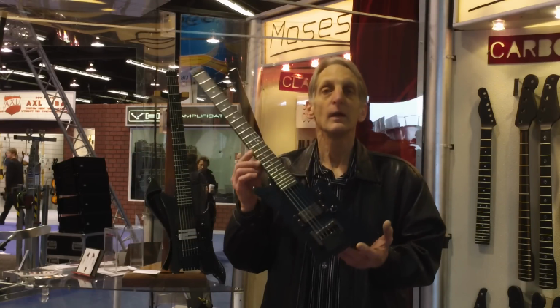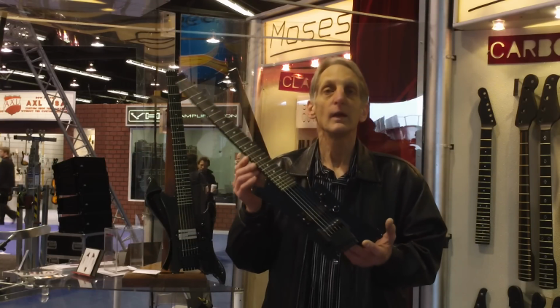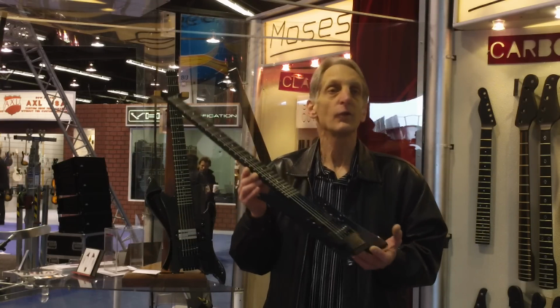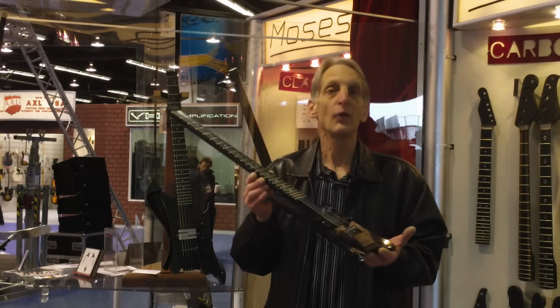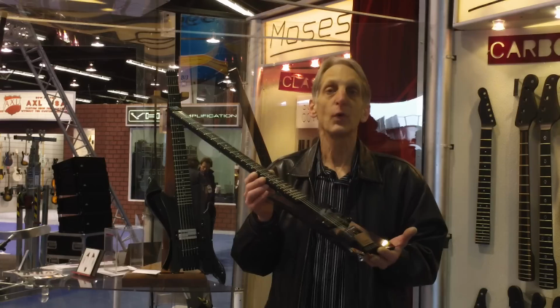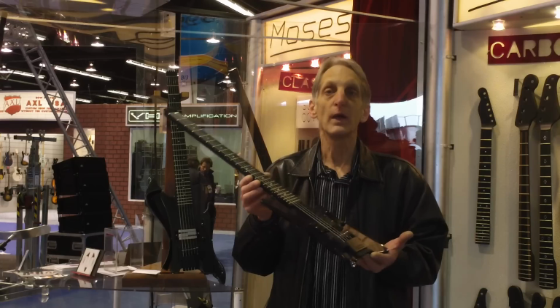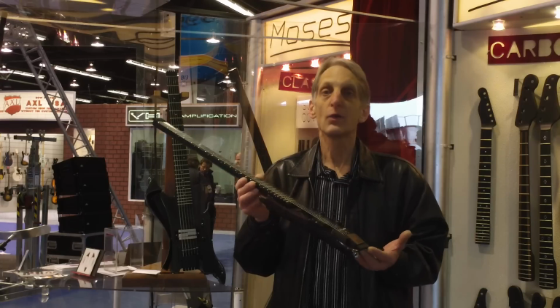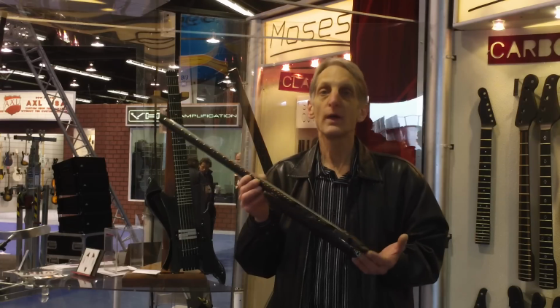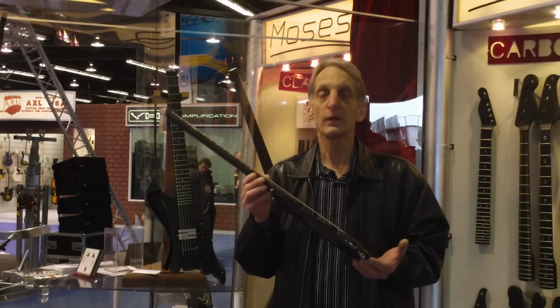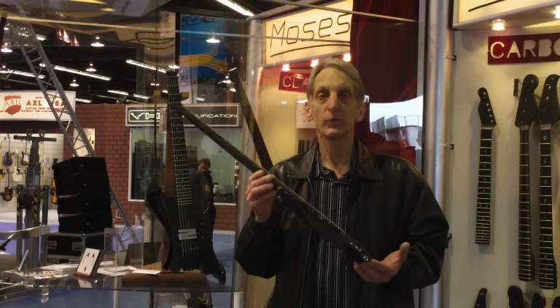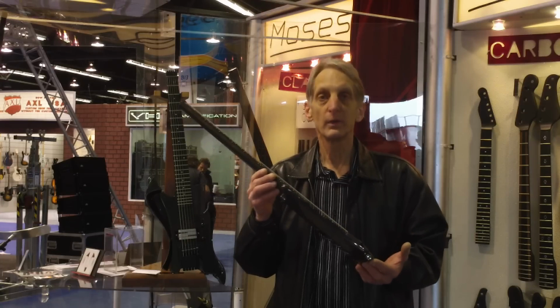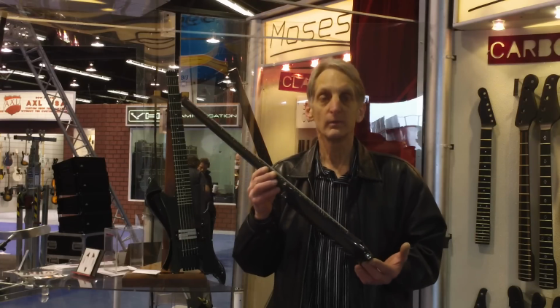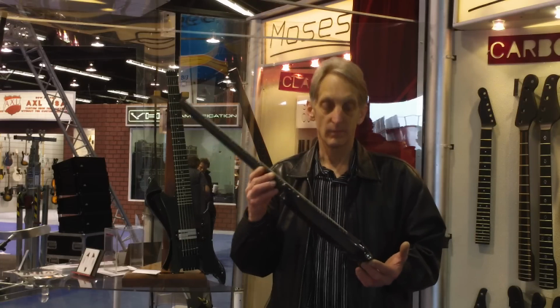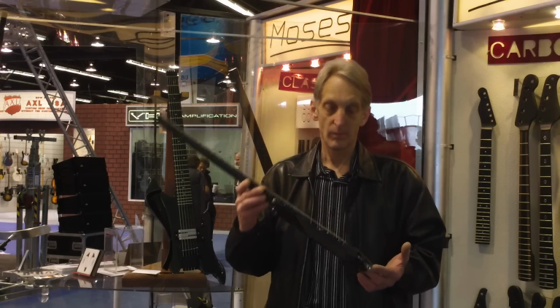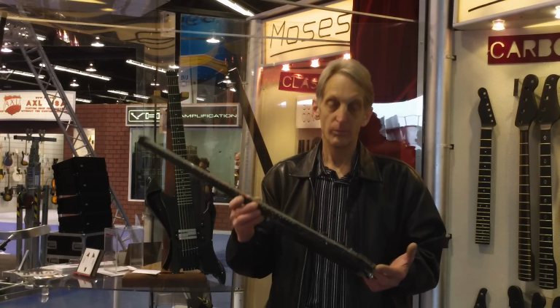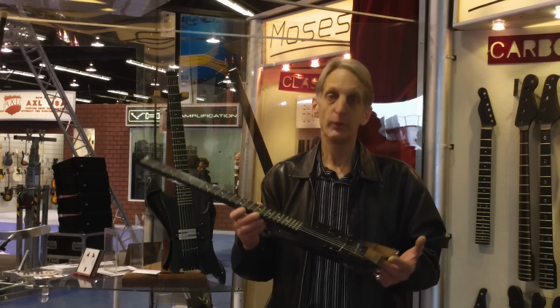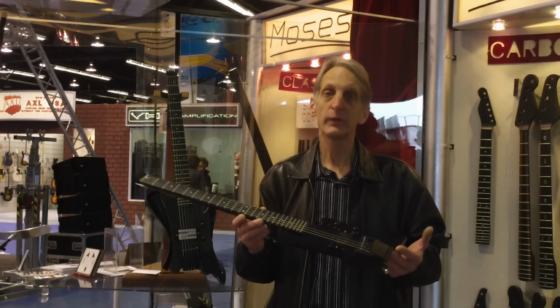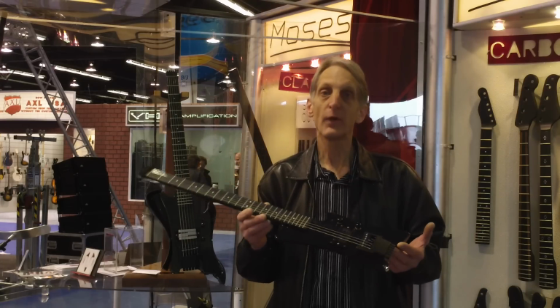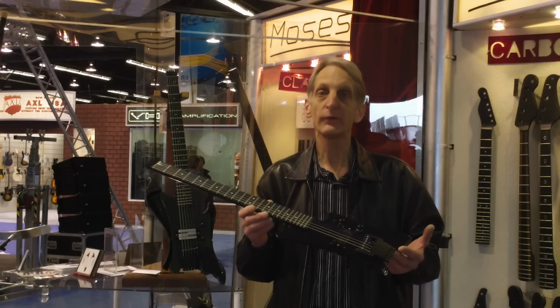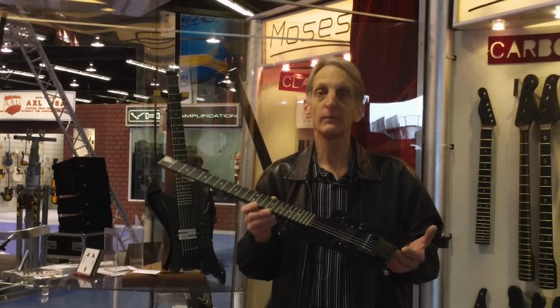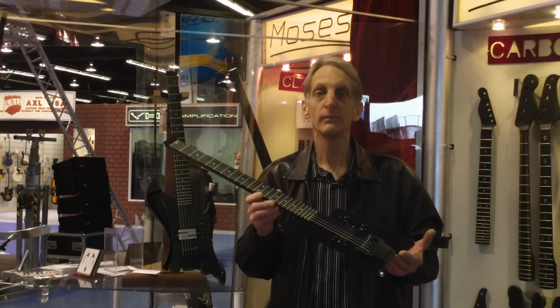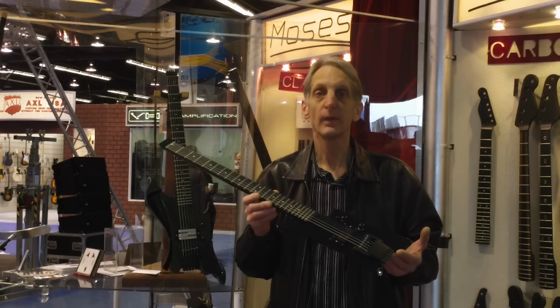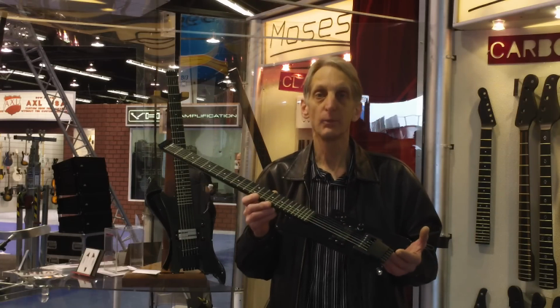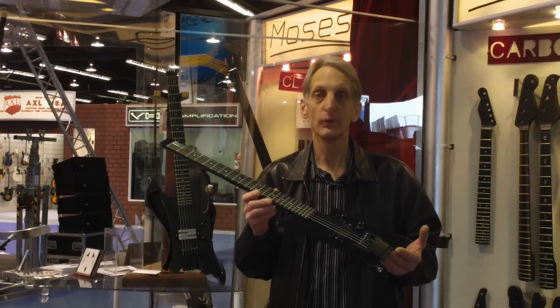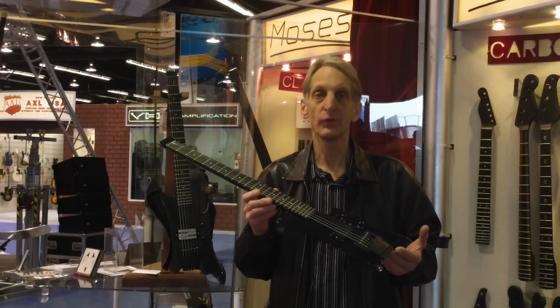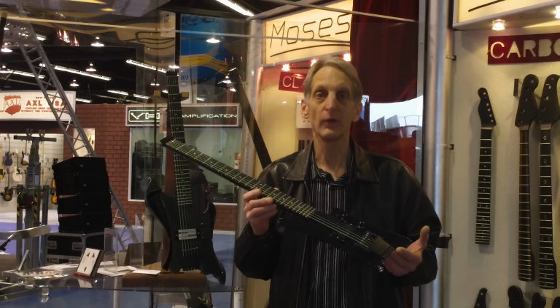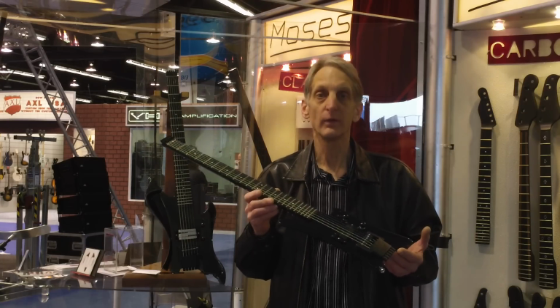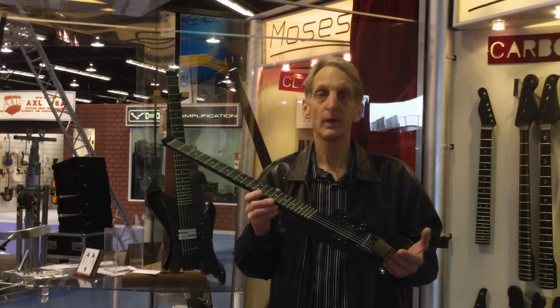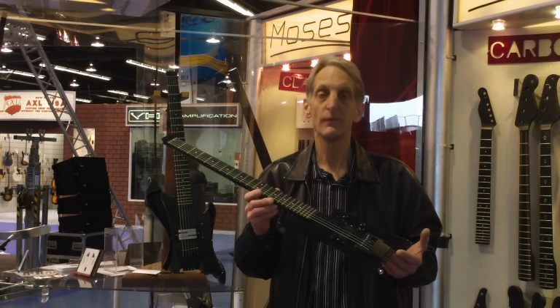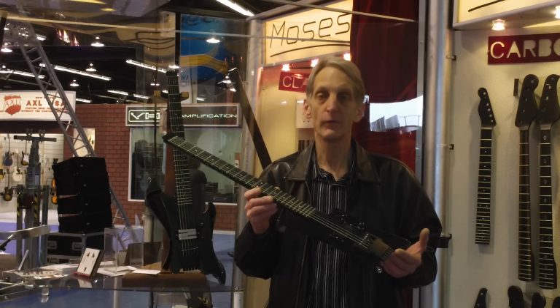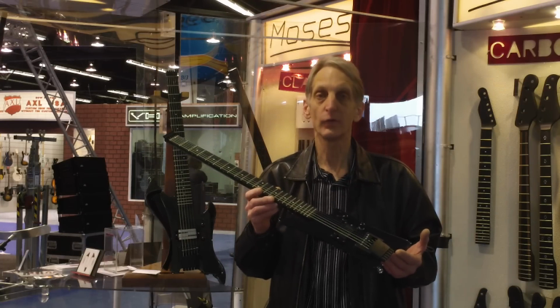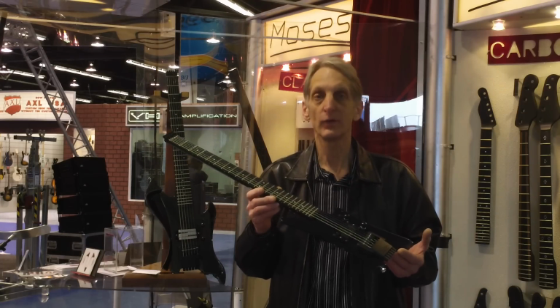It is also a great instrument — beautifully crafted, beautiful sounding, and very versatile.